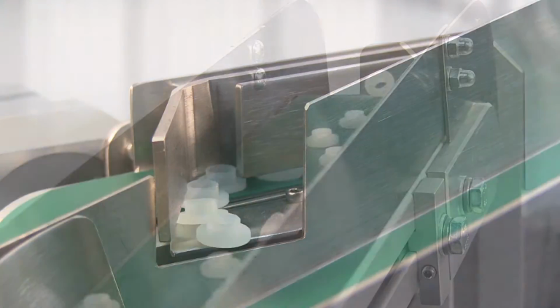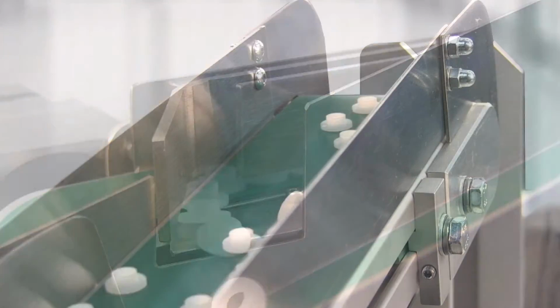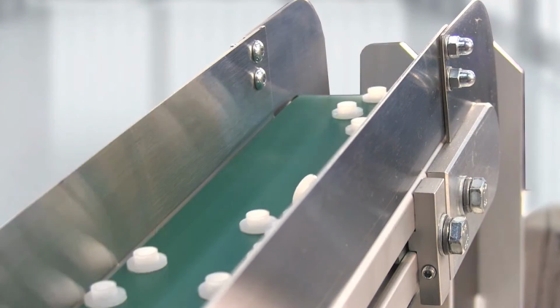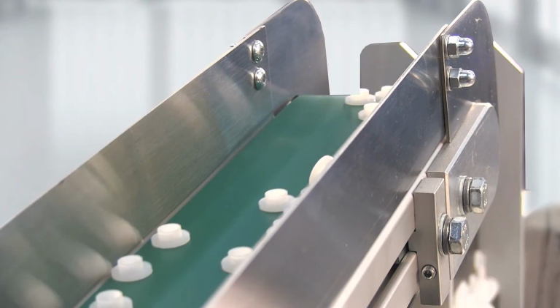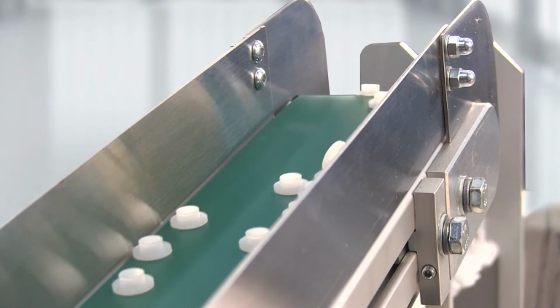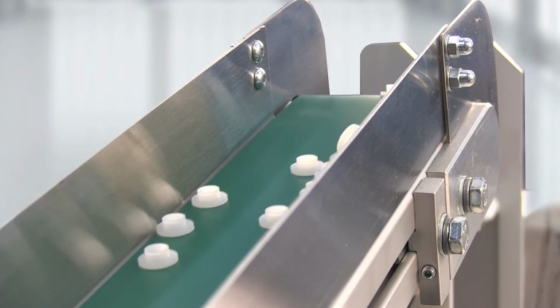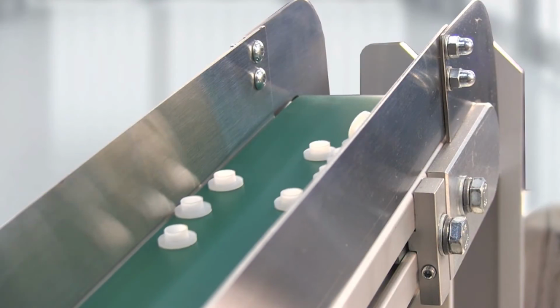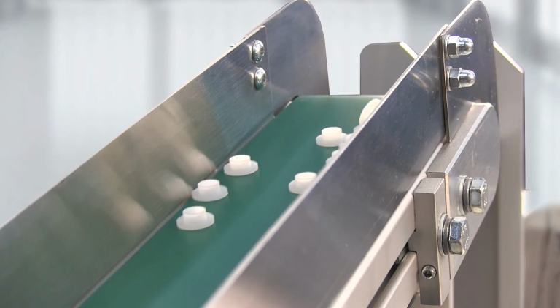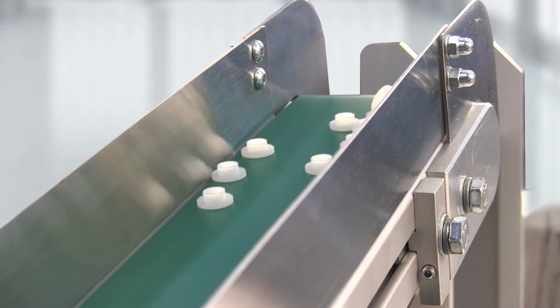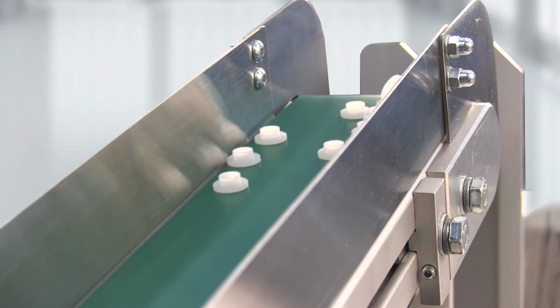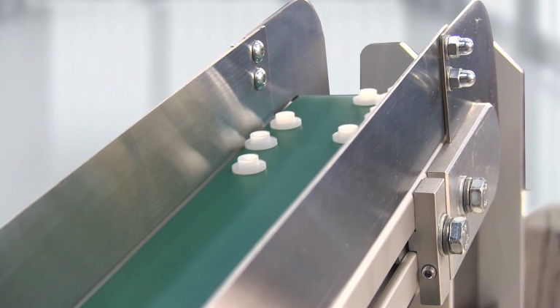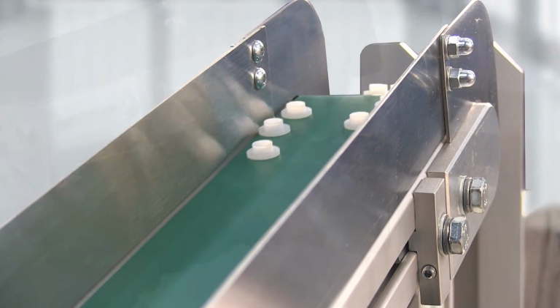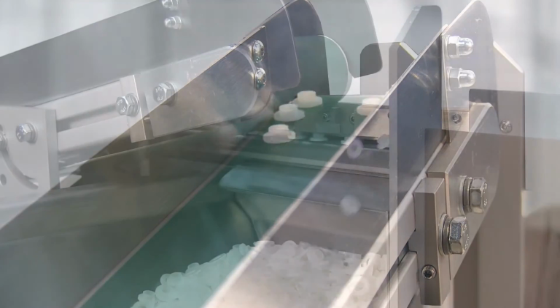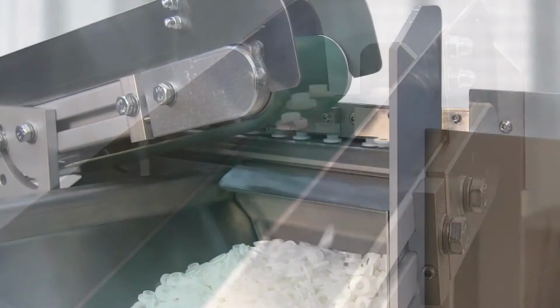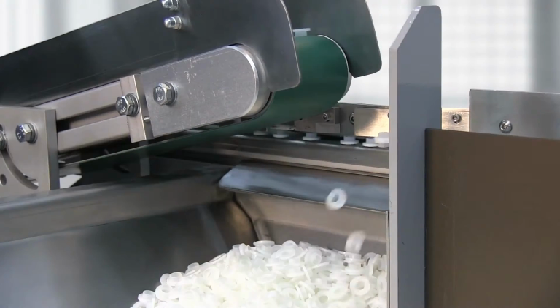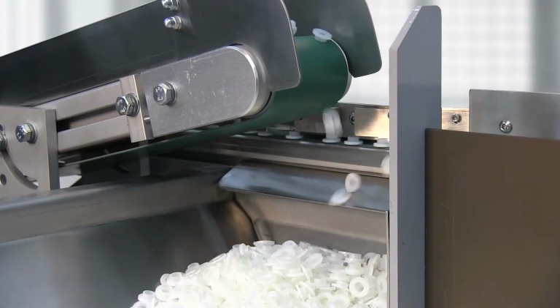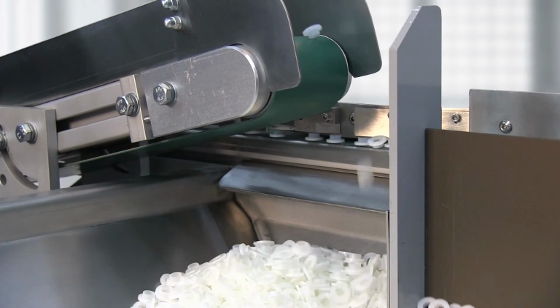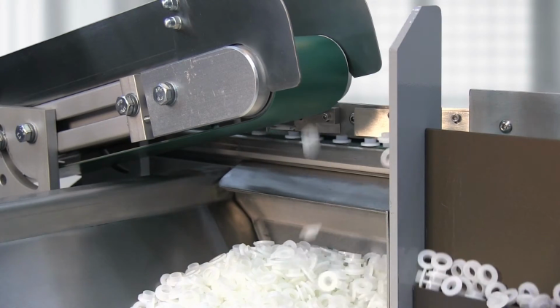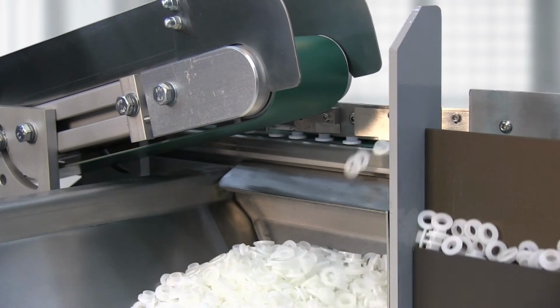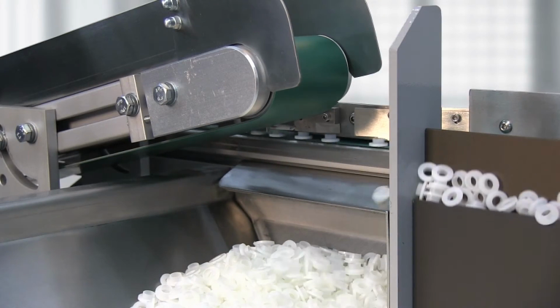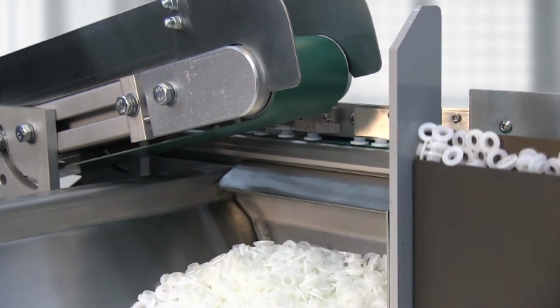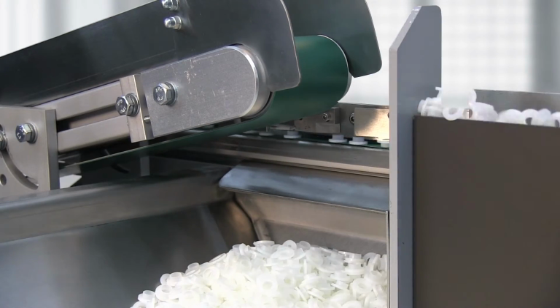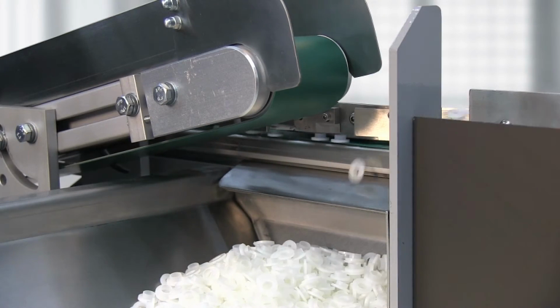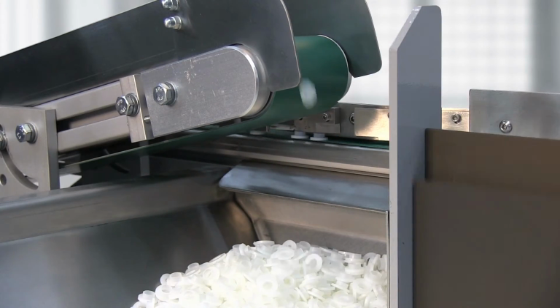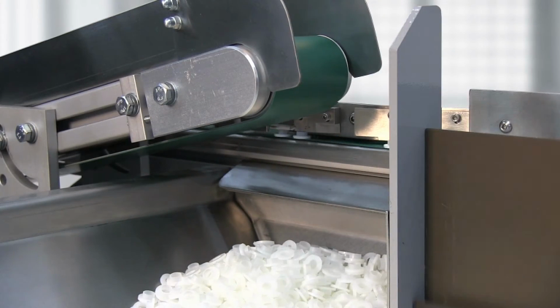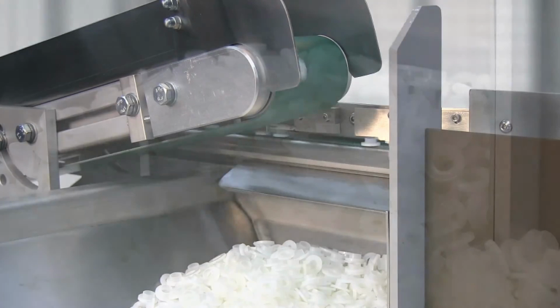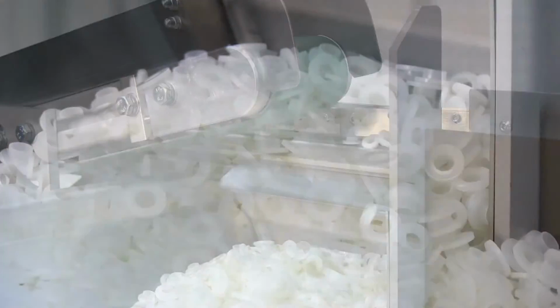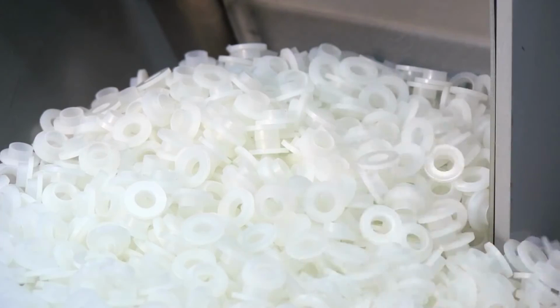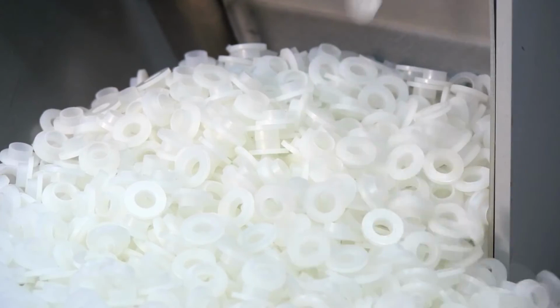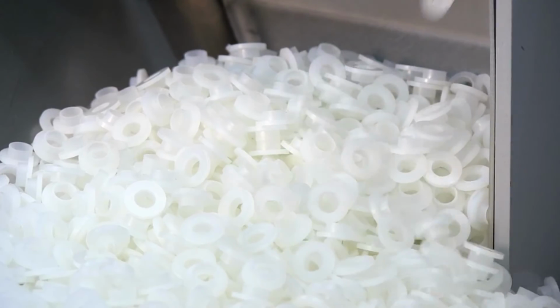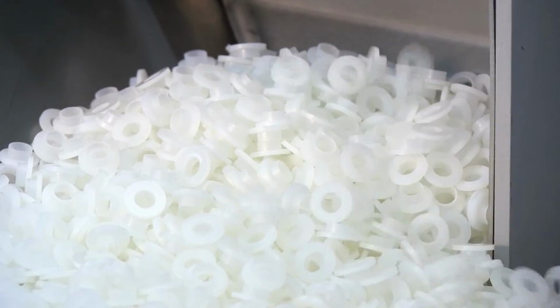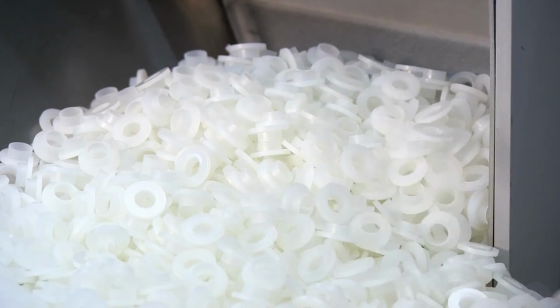Improperly oriented or rejected parts are ejected from the orienting track and drop back into the hopper.